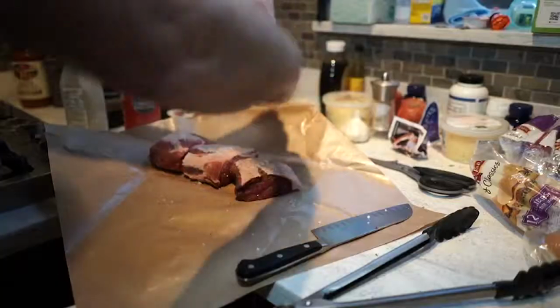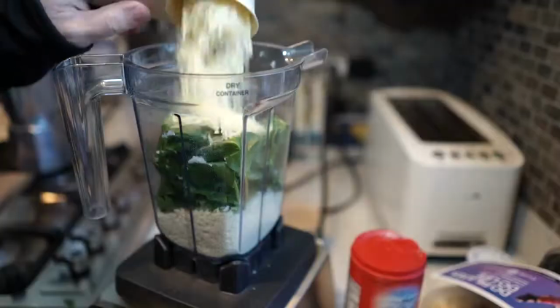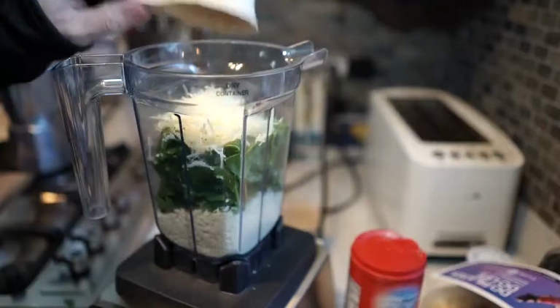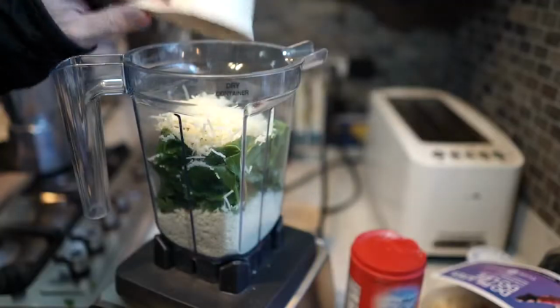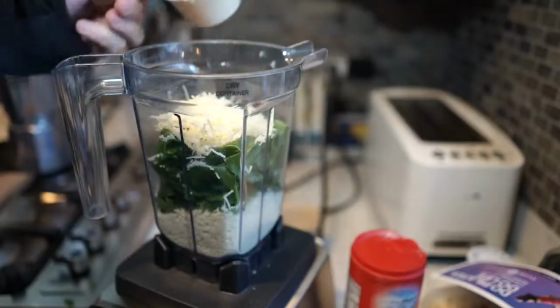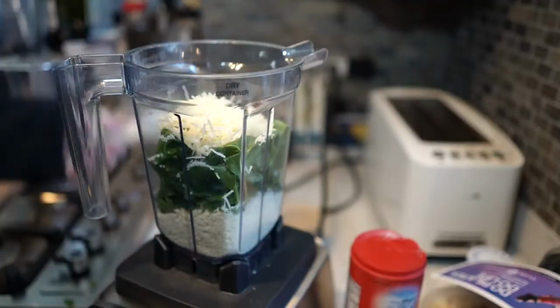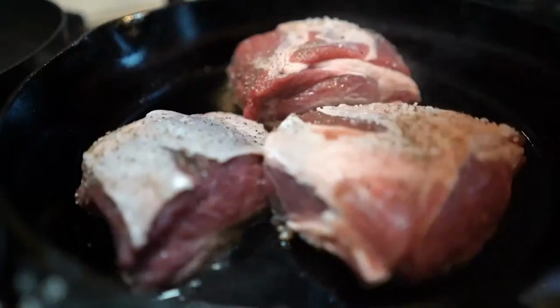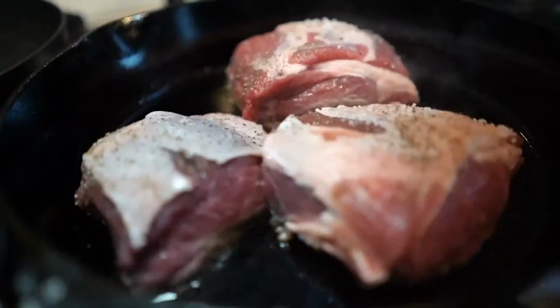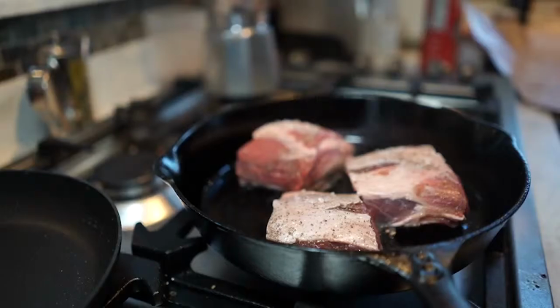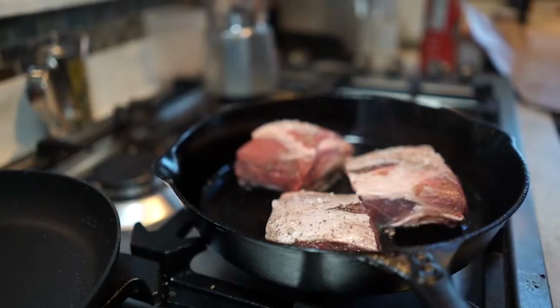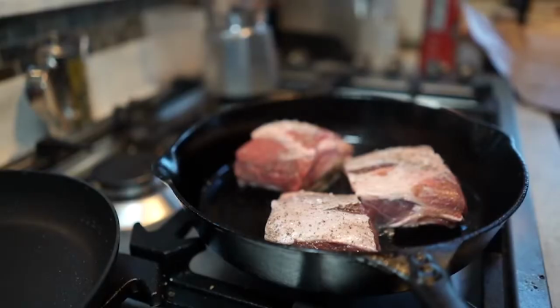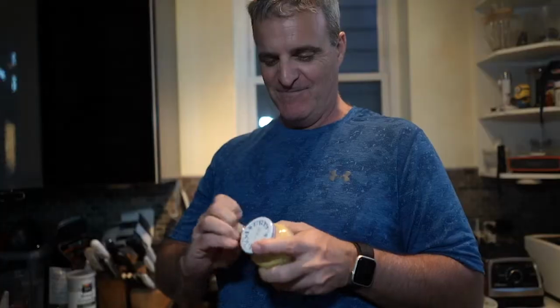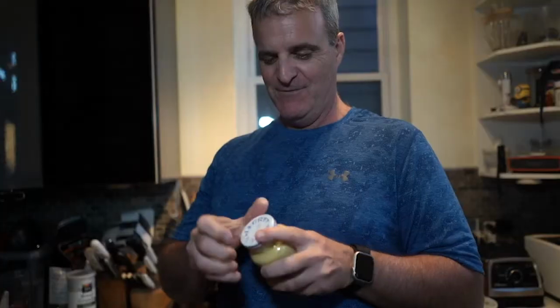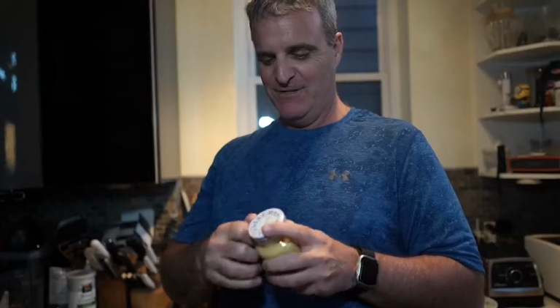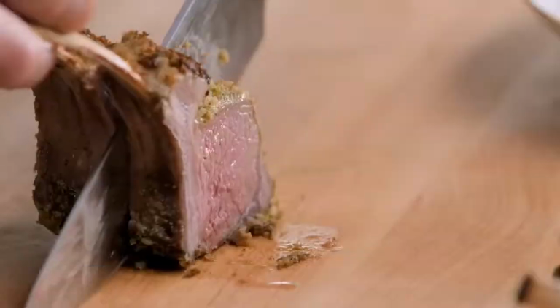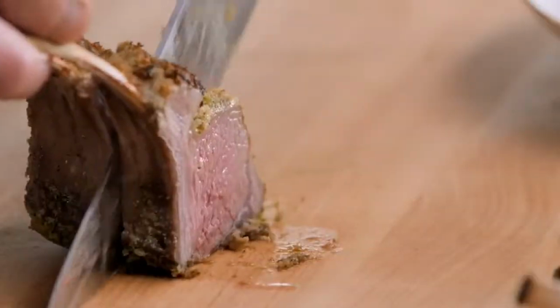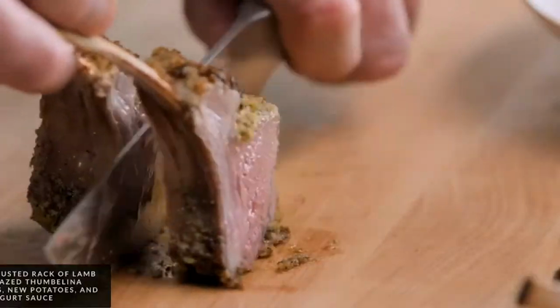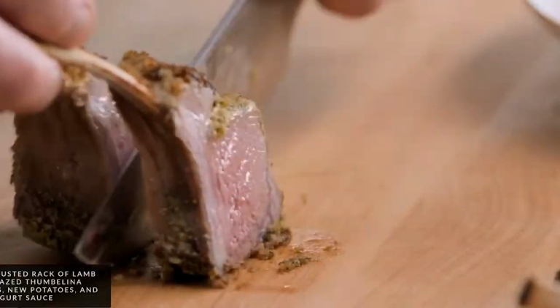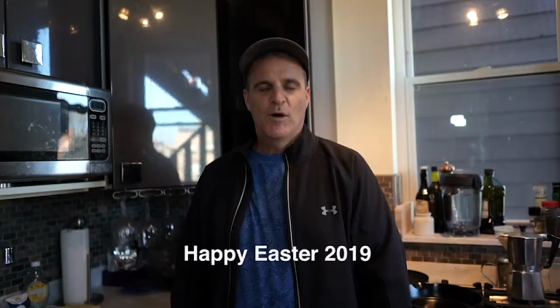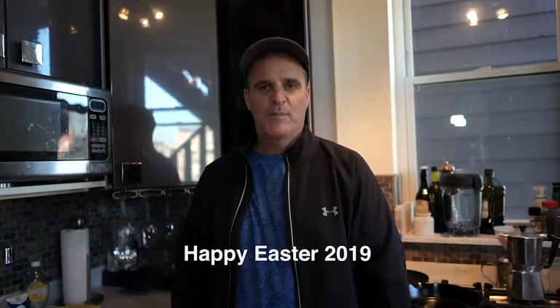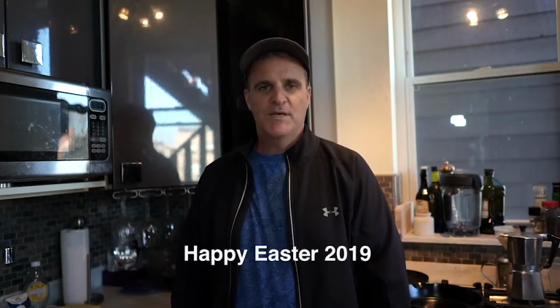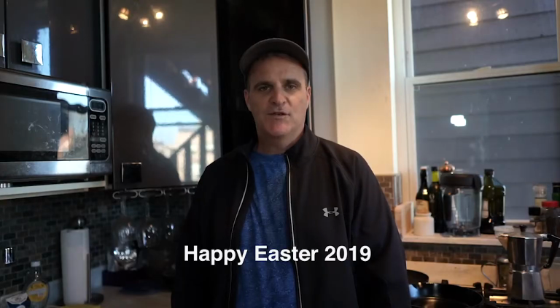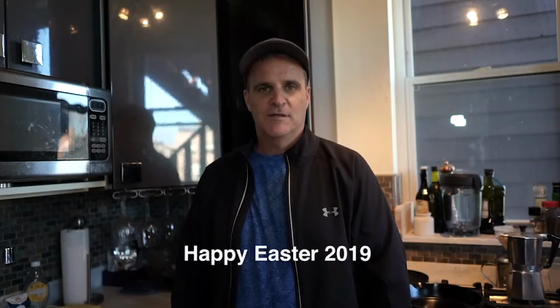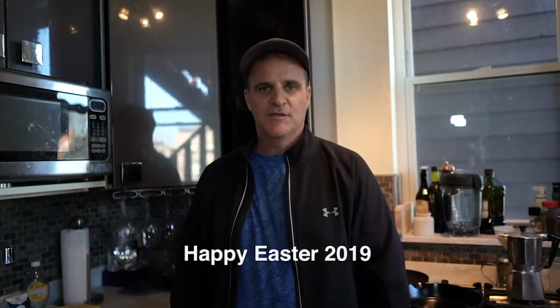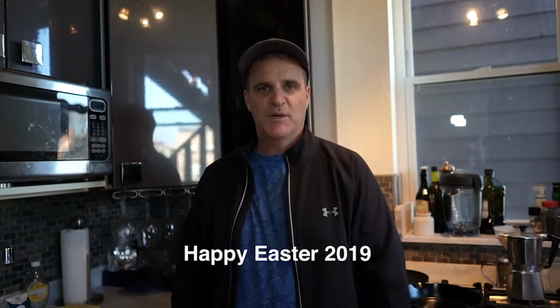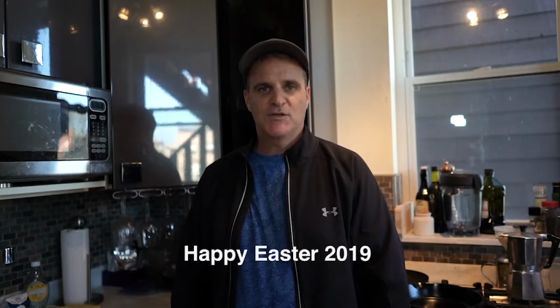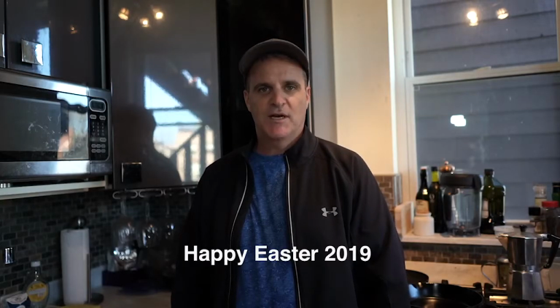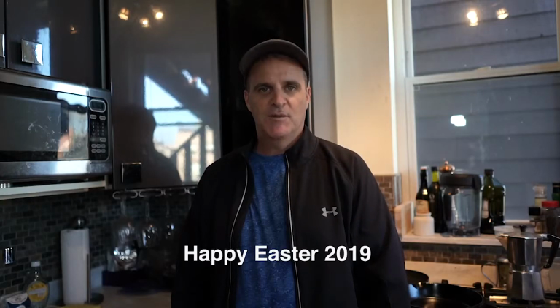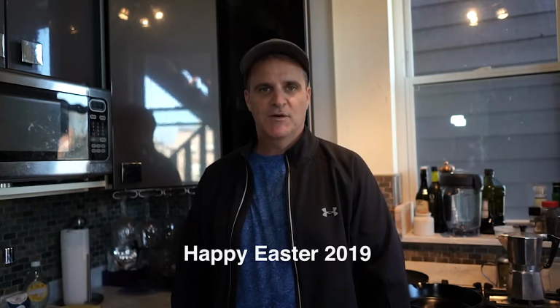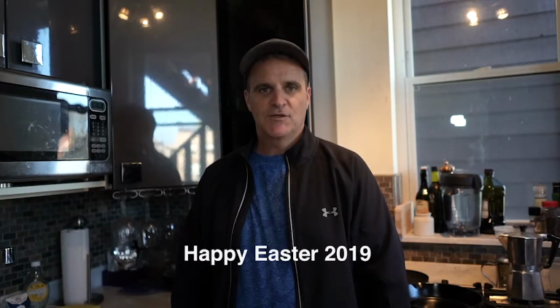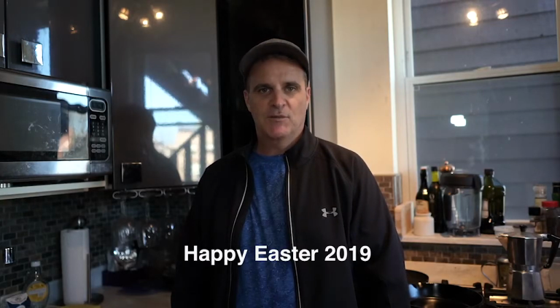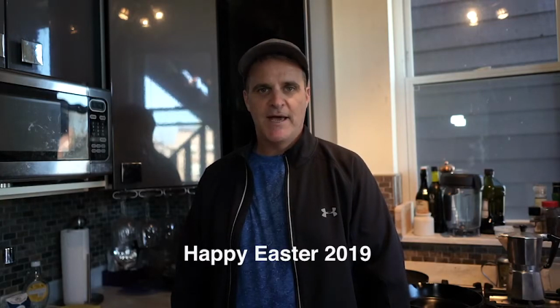Enhance the flavor, let it rest, and slice. Well, happy Easter! Today's a special day — I'm going to be cooking some lamb.